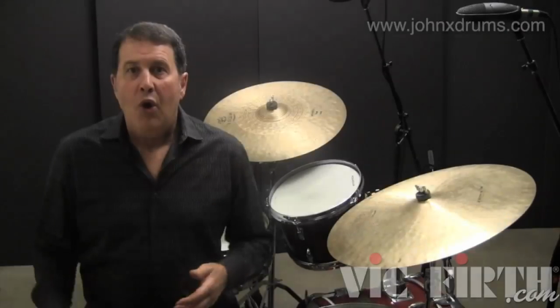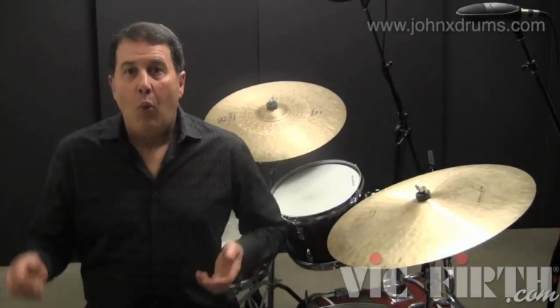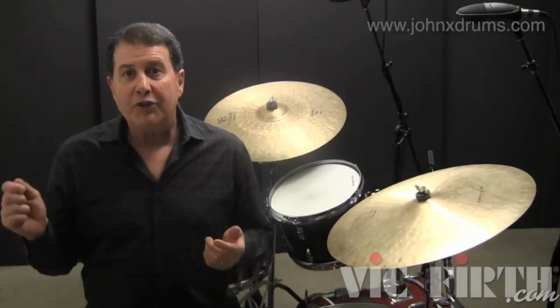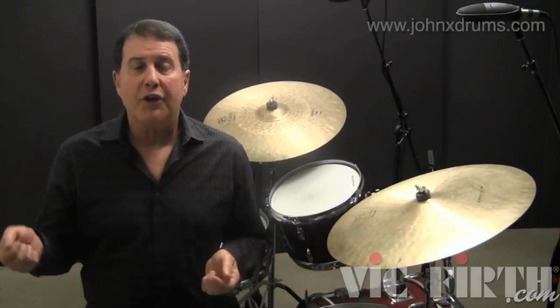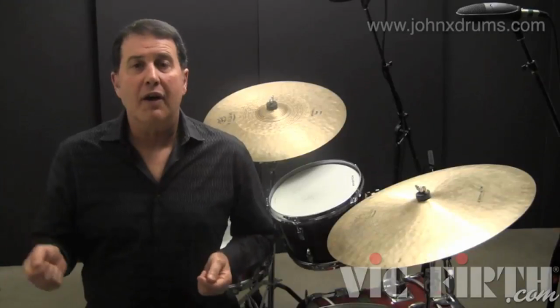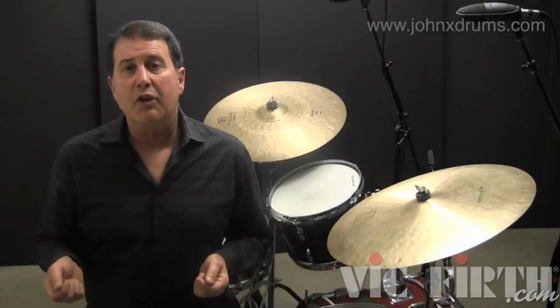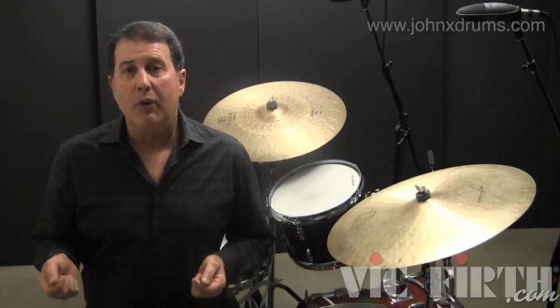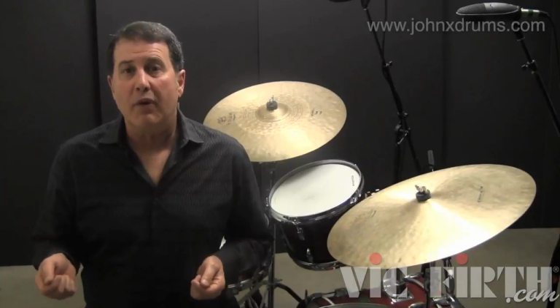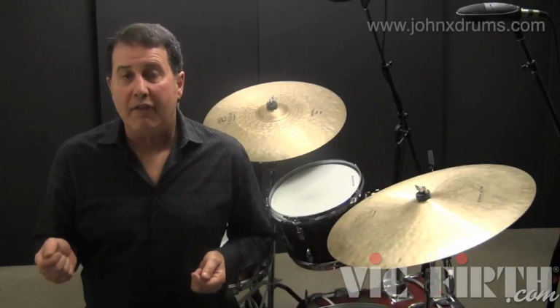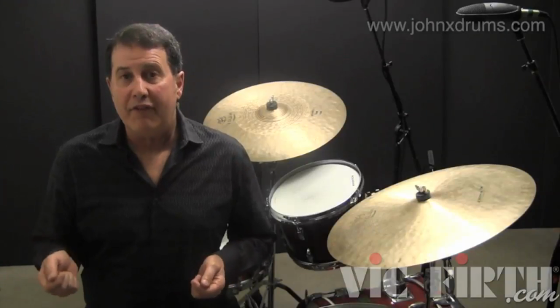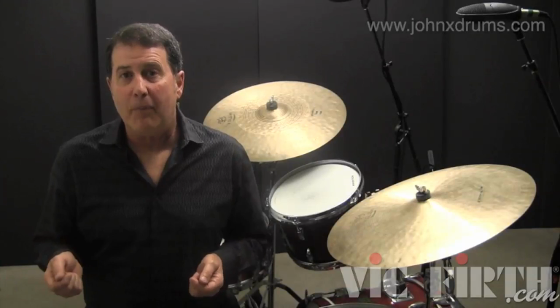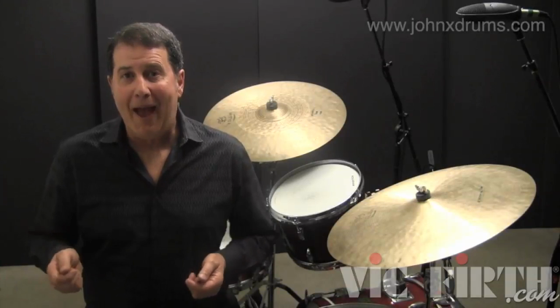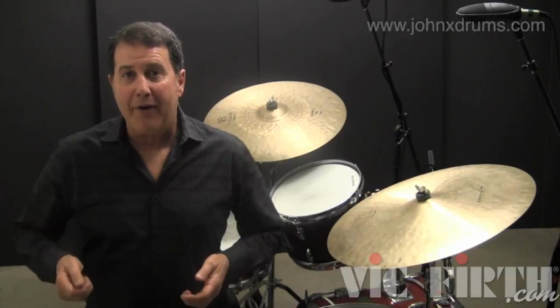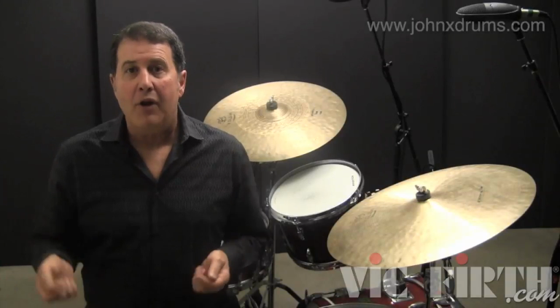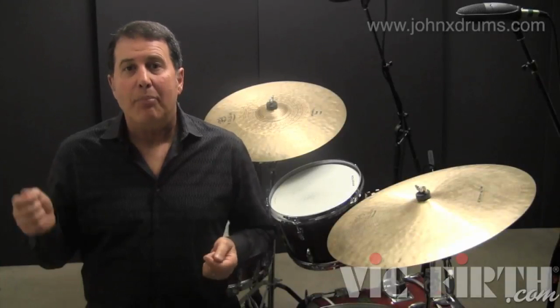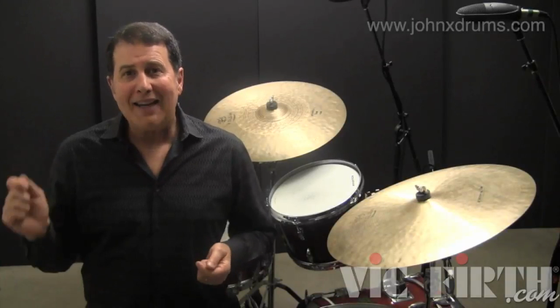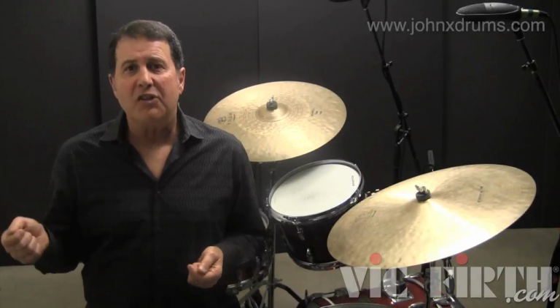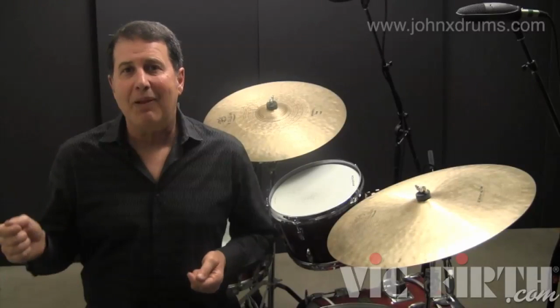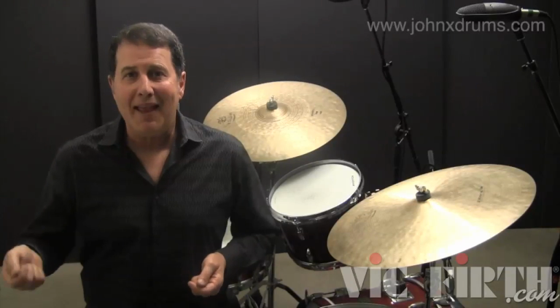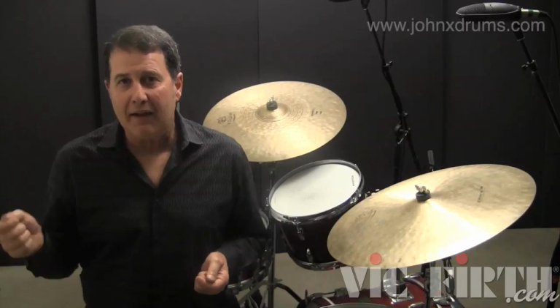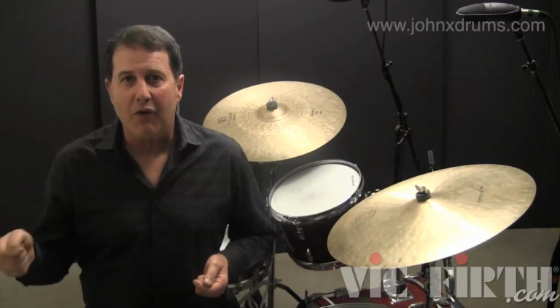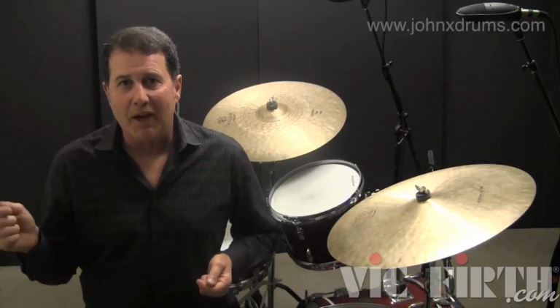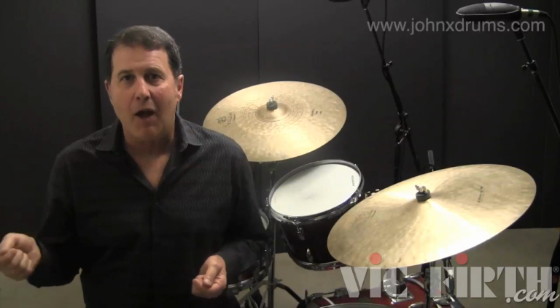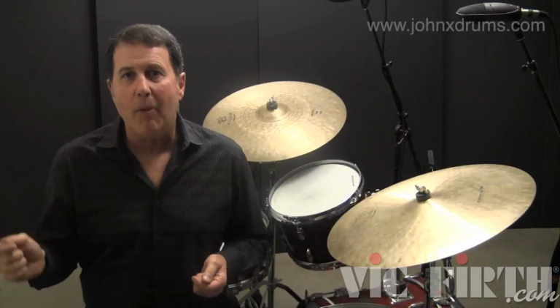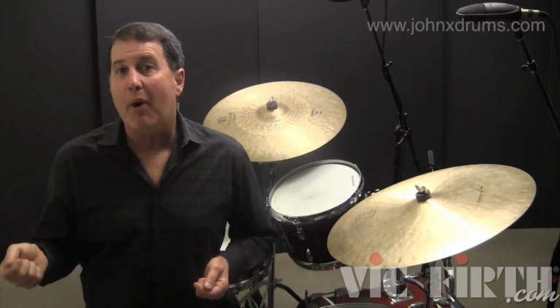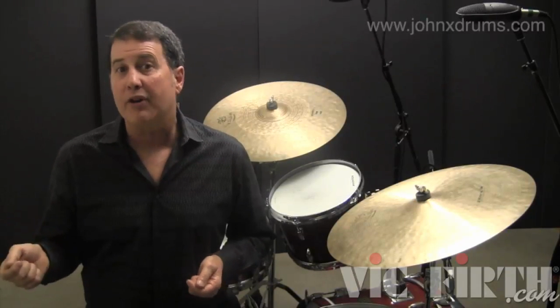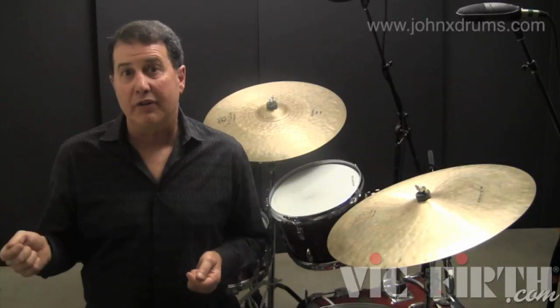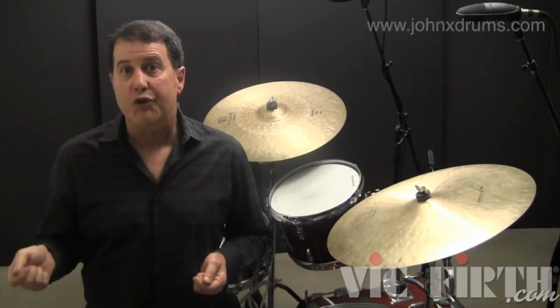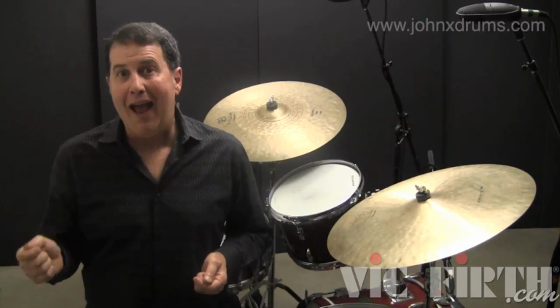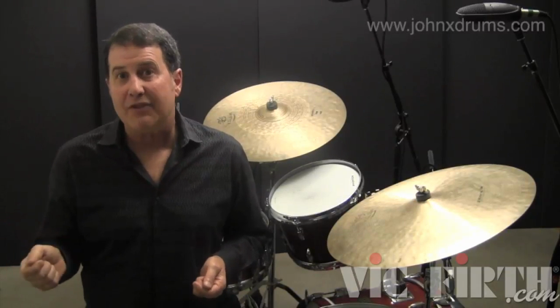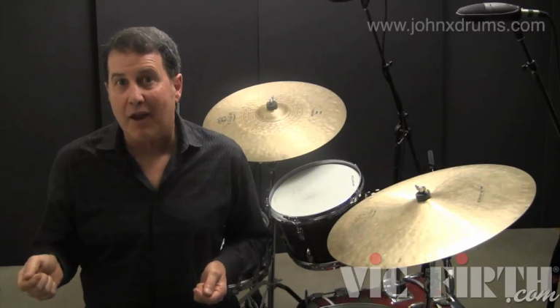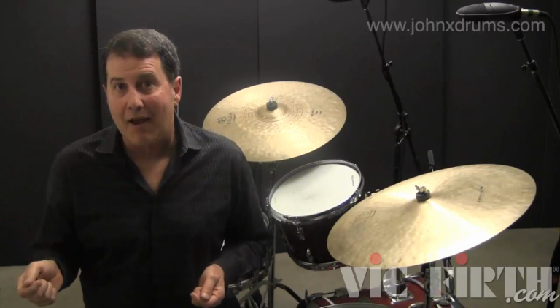Once you're comfortable with the fill pattern, practice playing it from a couple bars of jazz time.